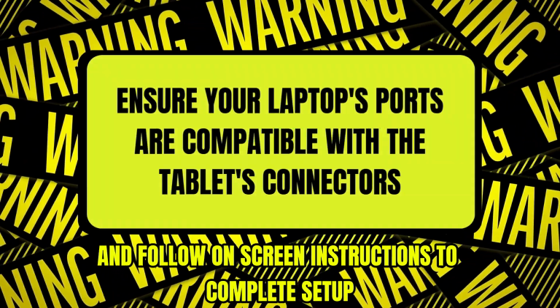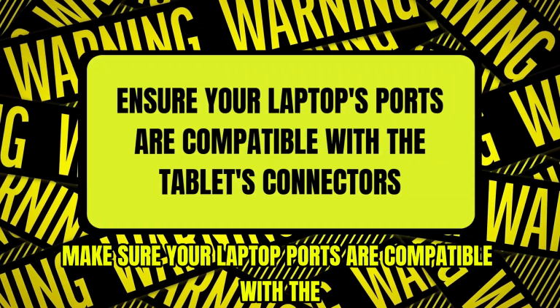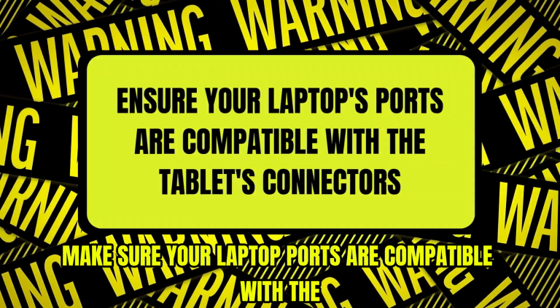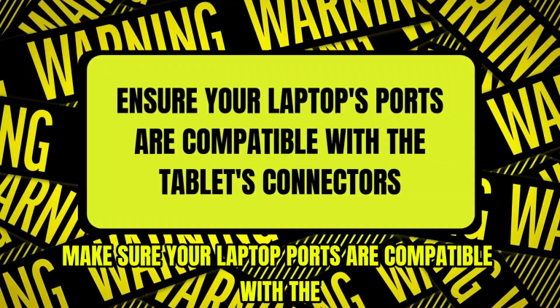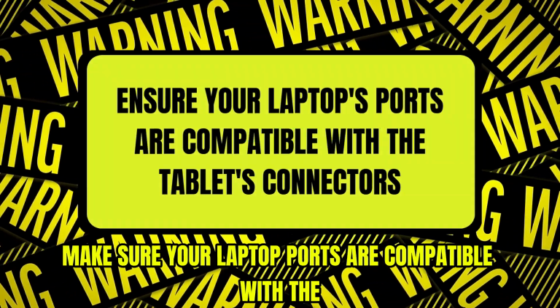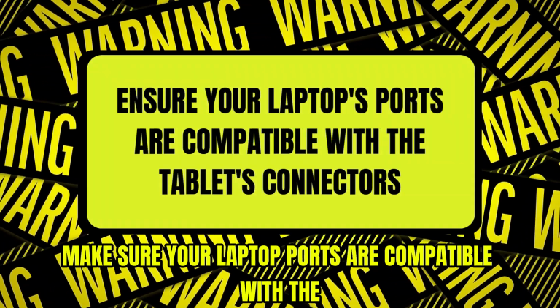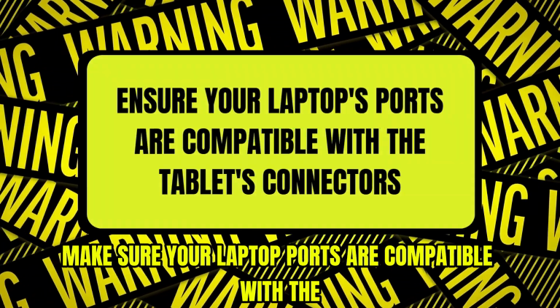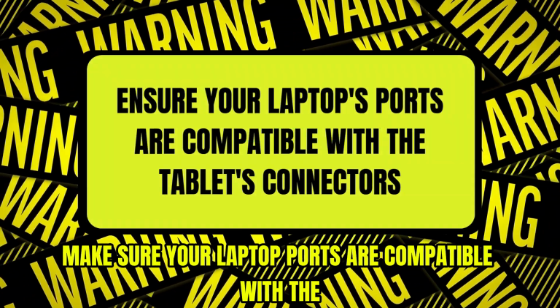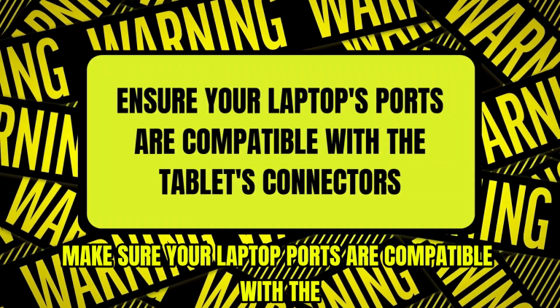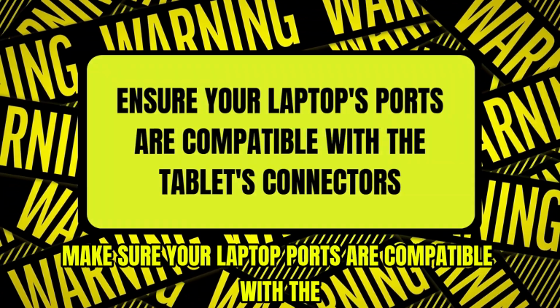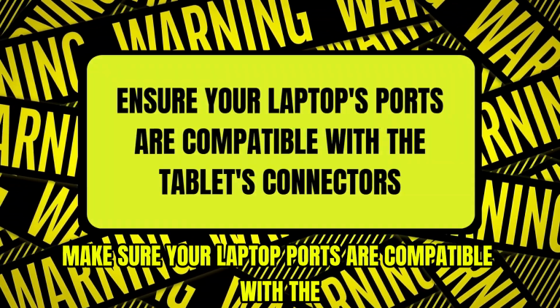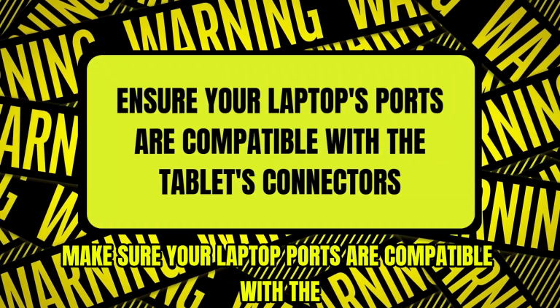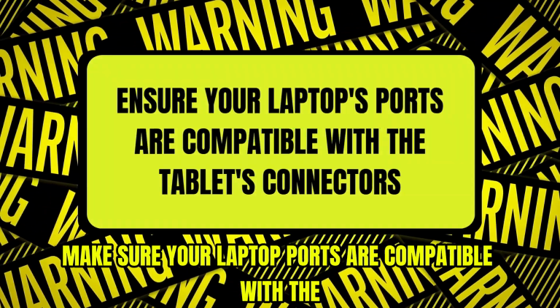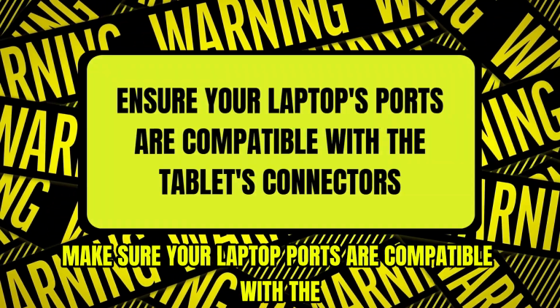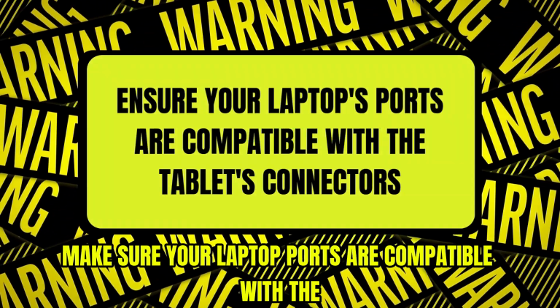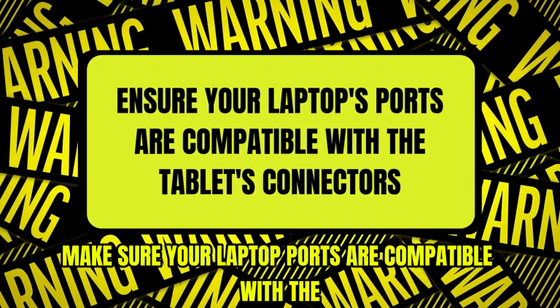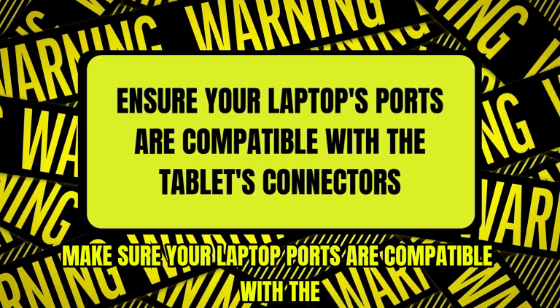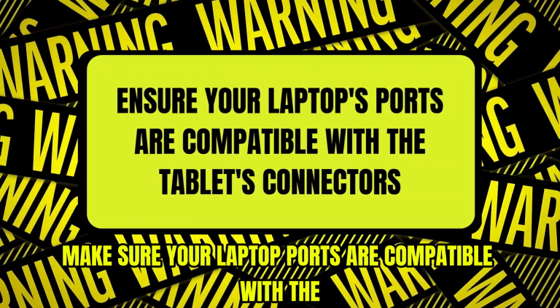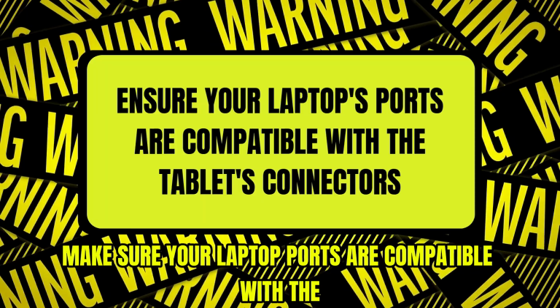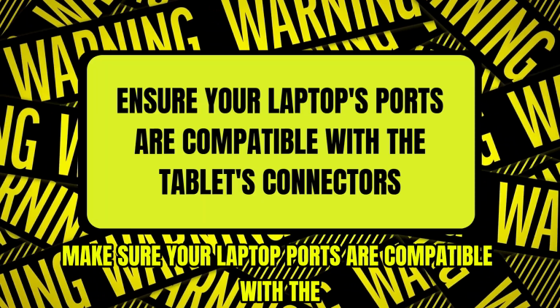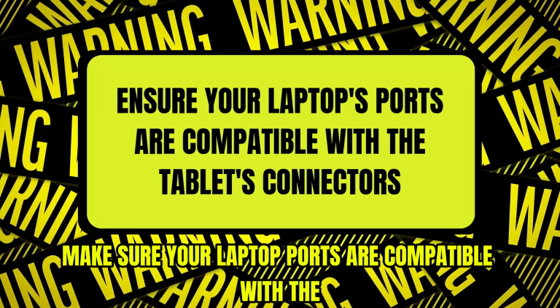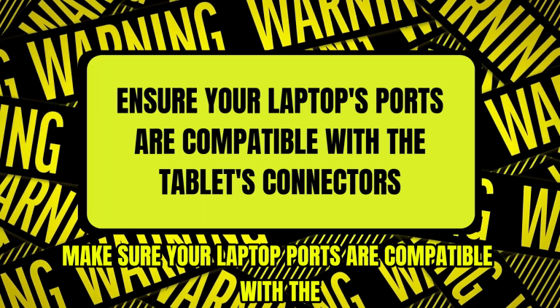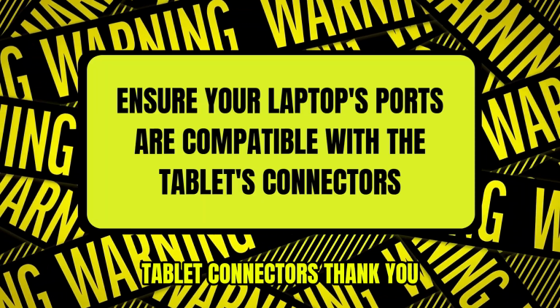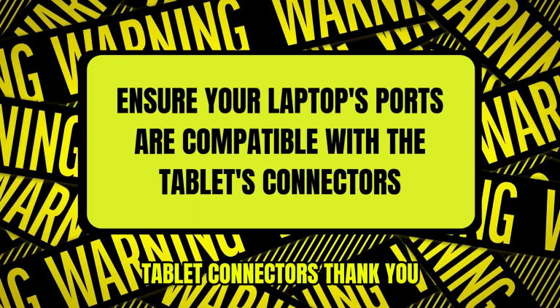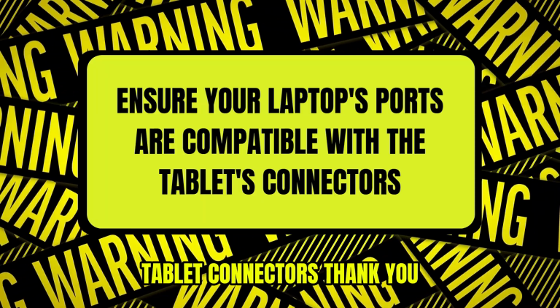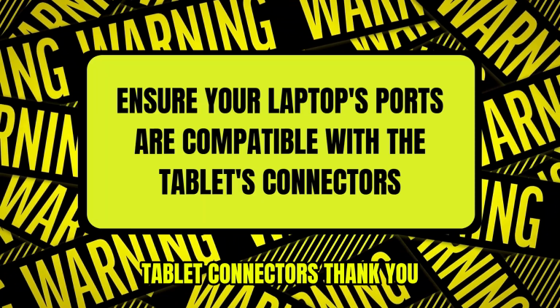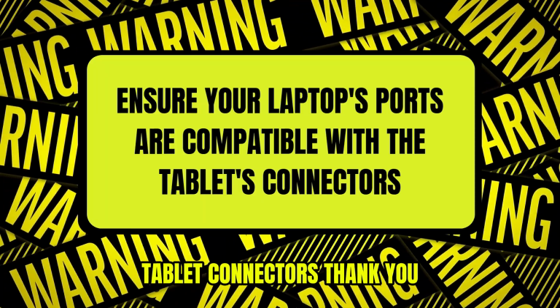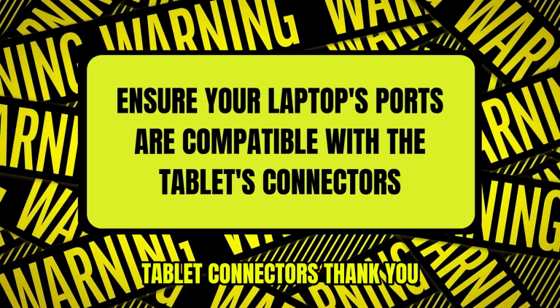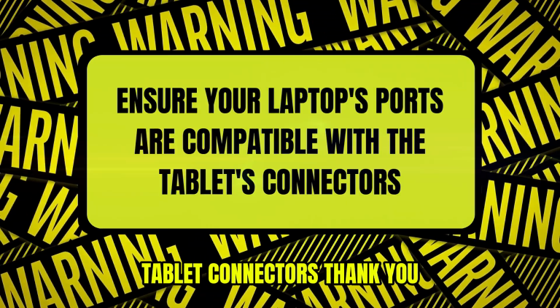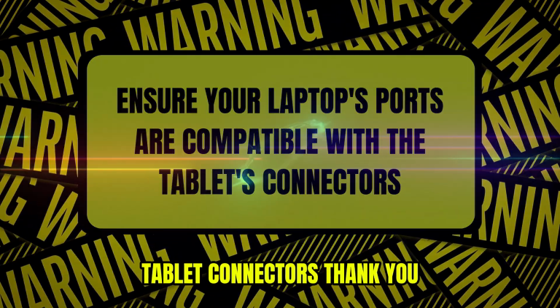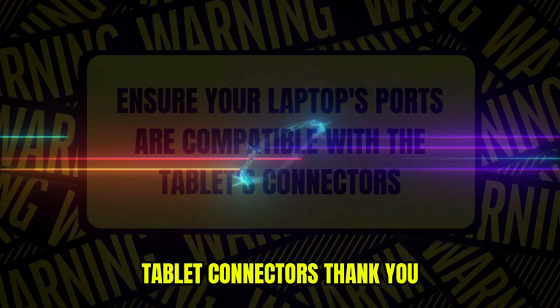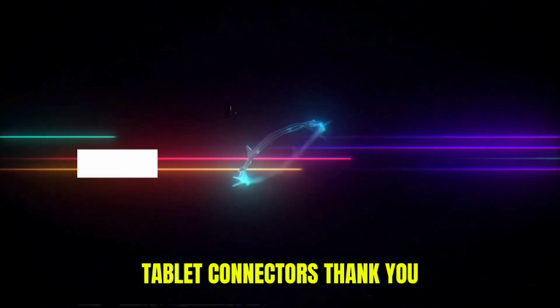Make sure your laptop ports are compatible with the tablet connectors. Thank you.